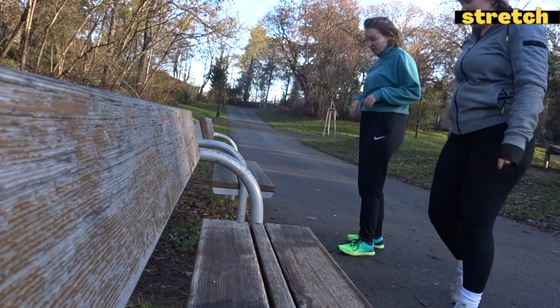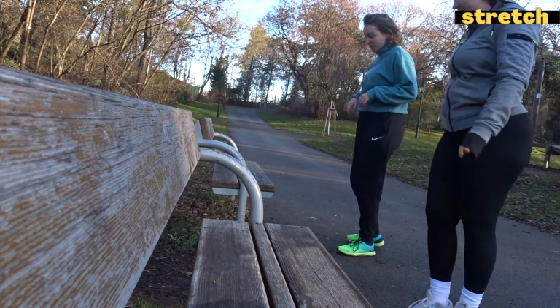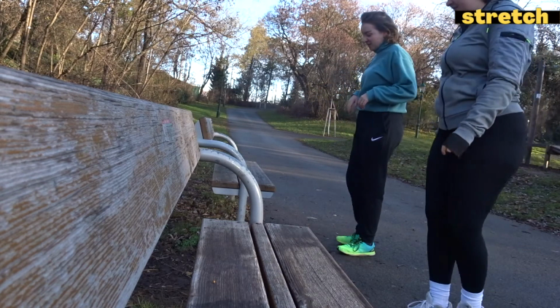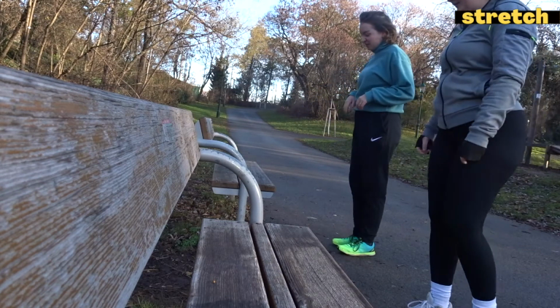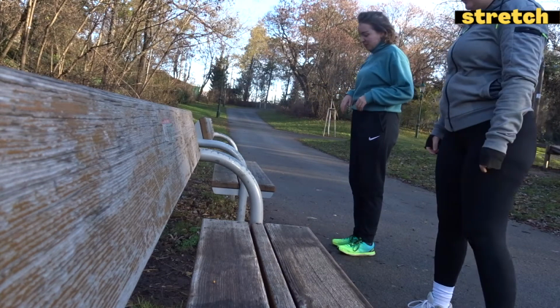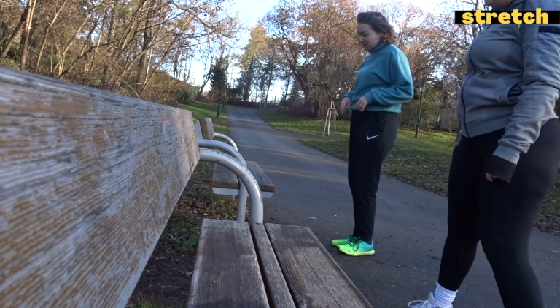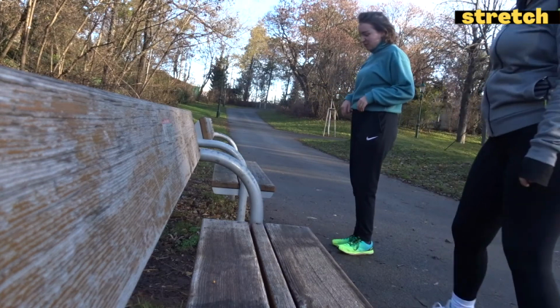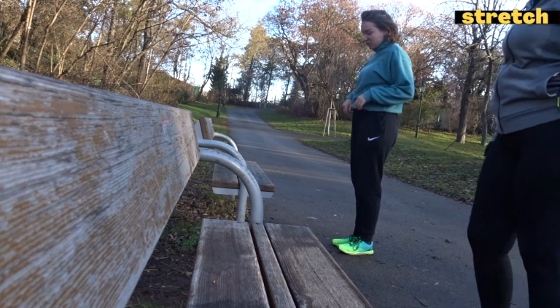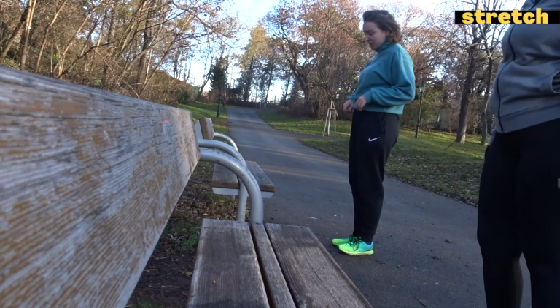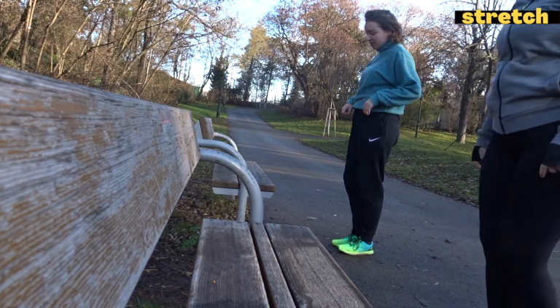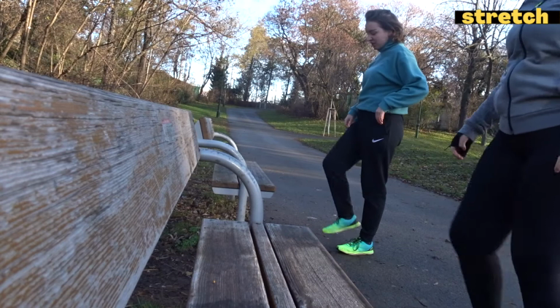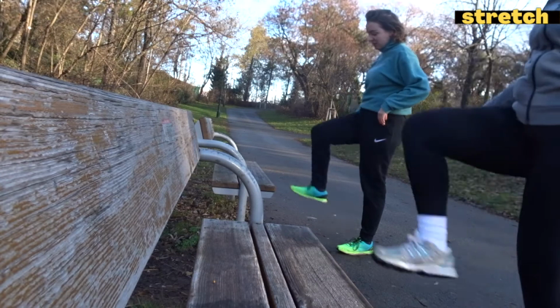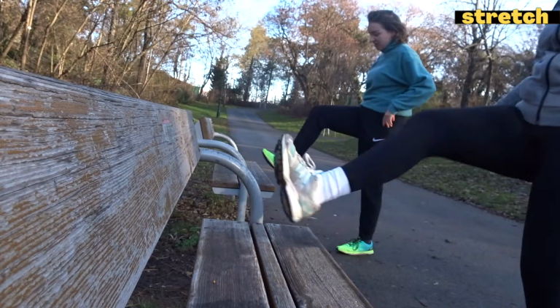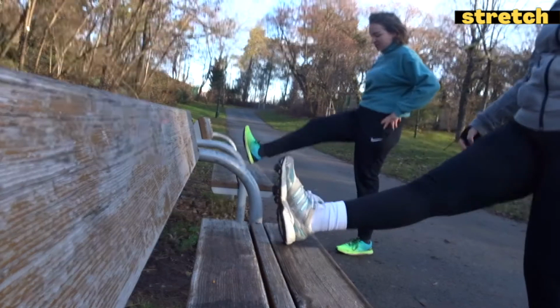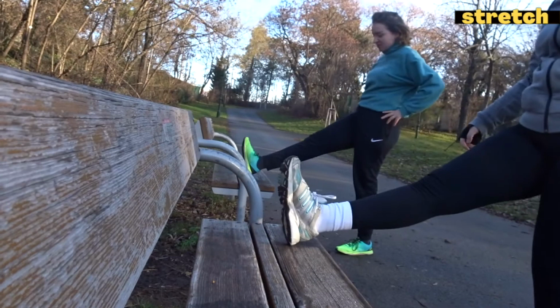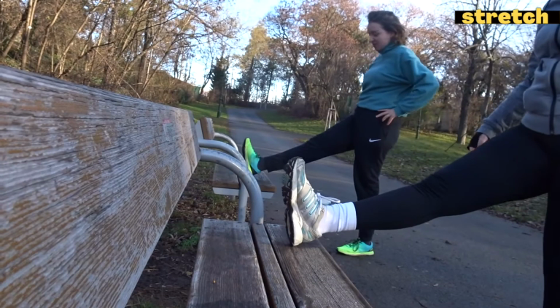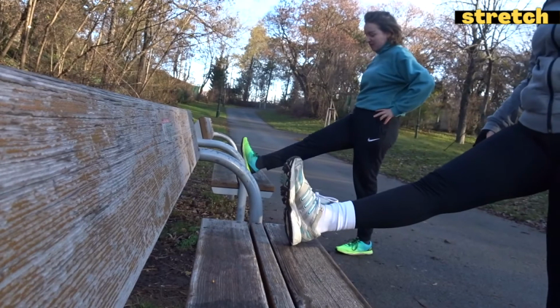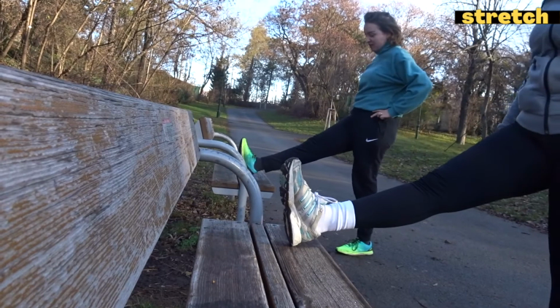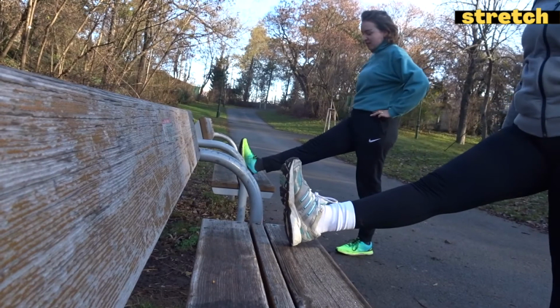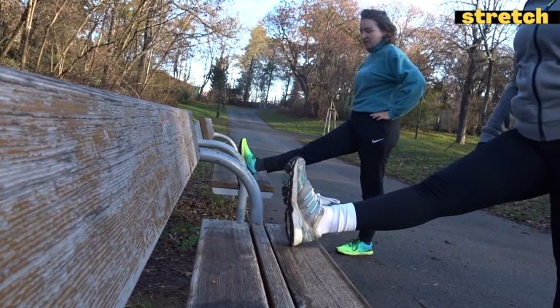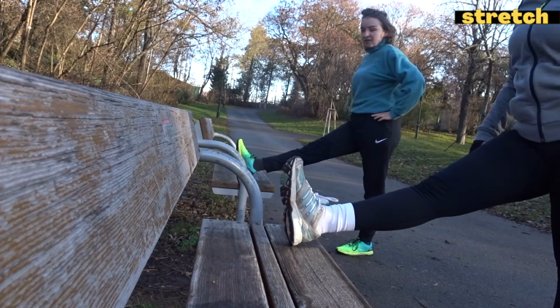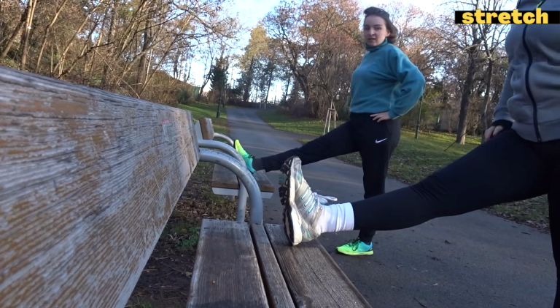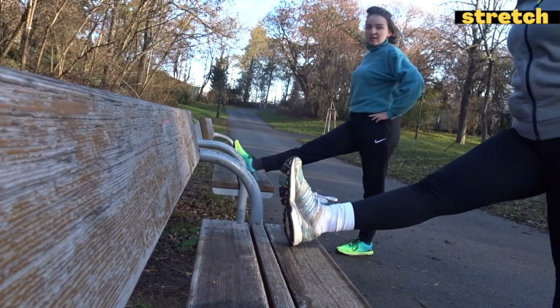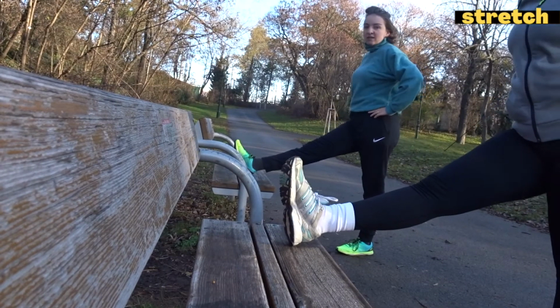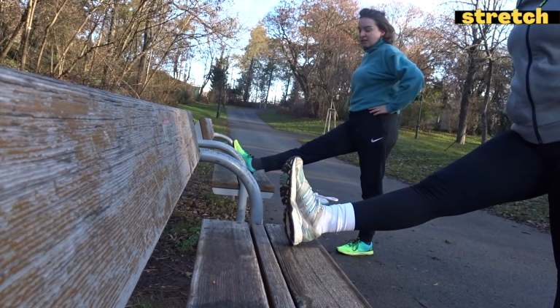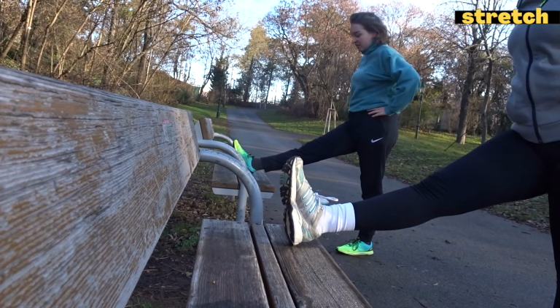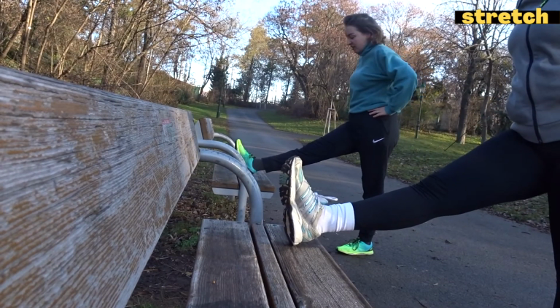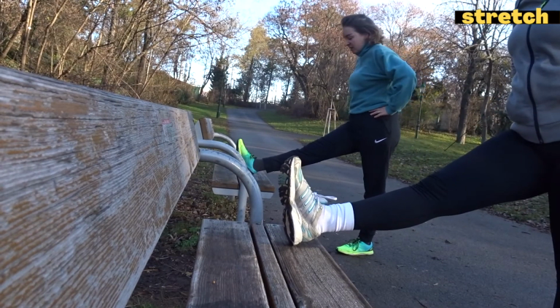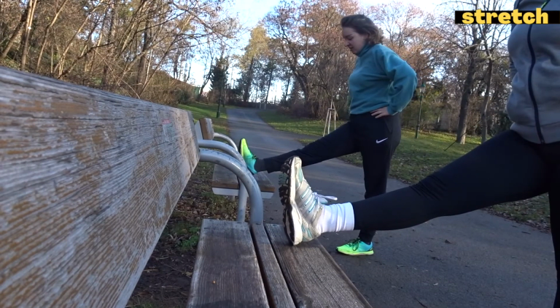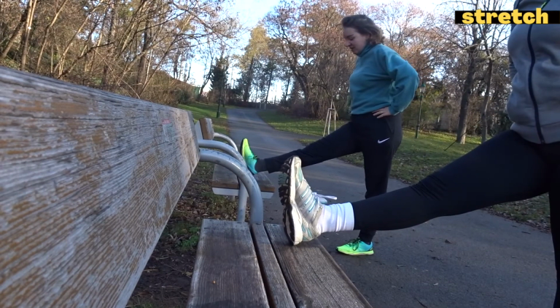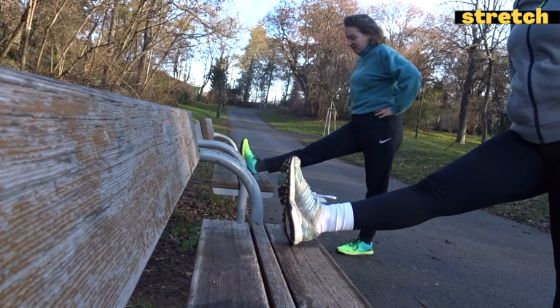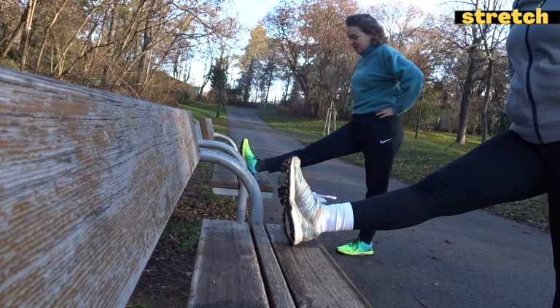Find a bench or something similar and stretch your legs. Stay strong at that bridge.